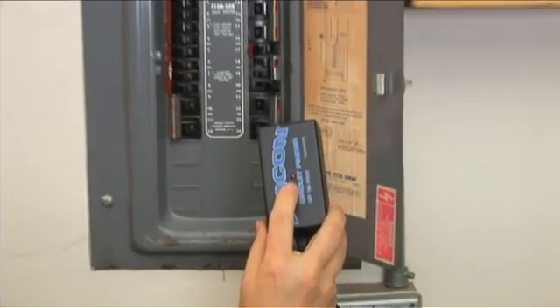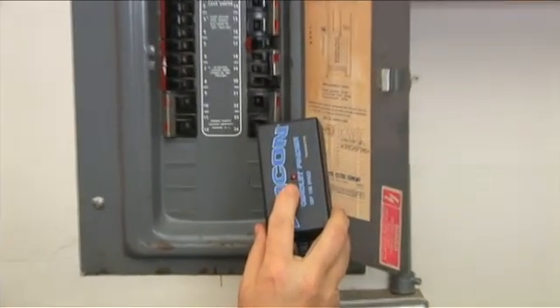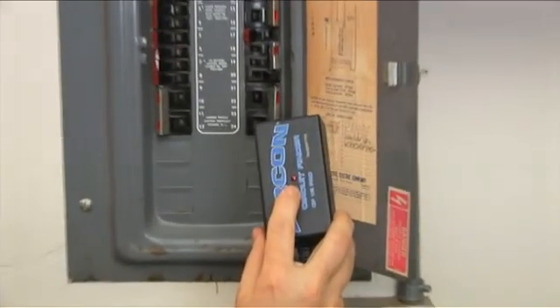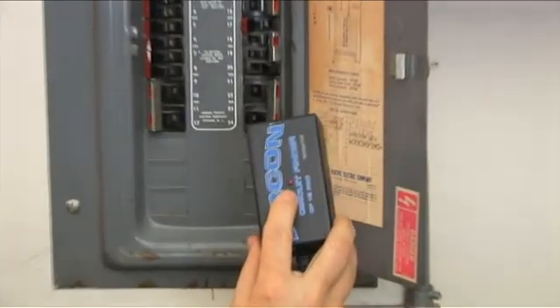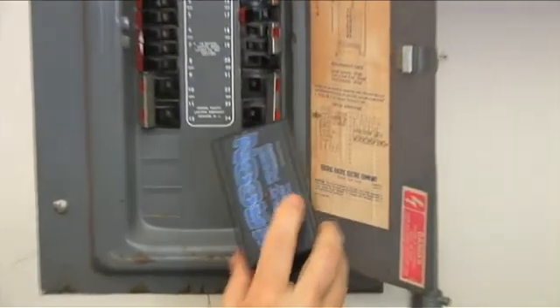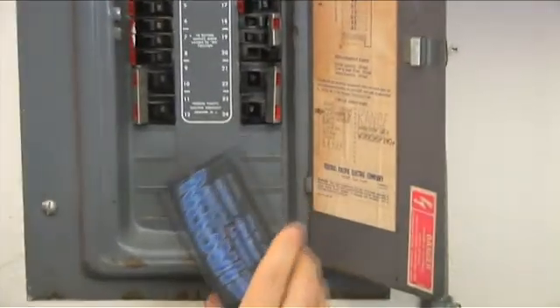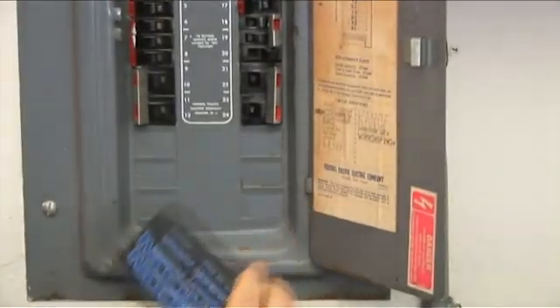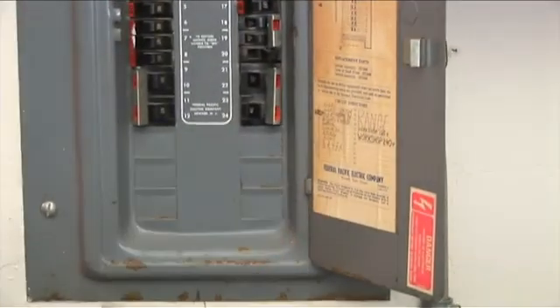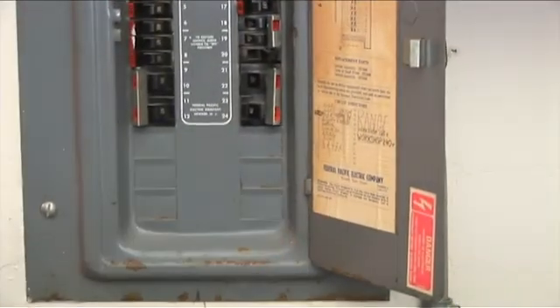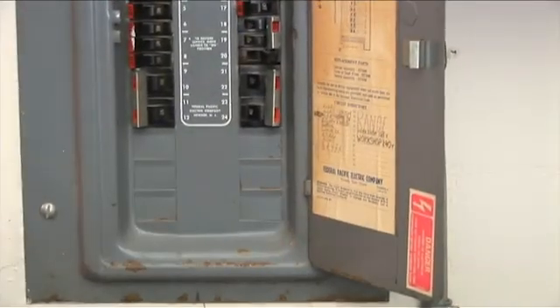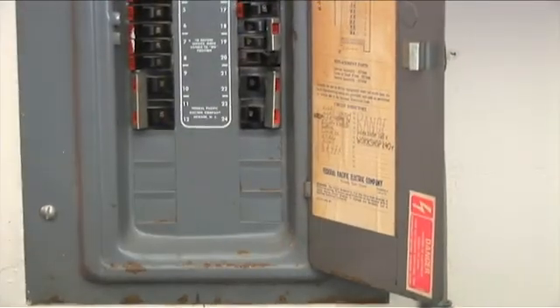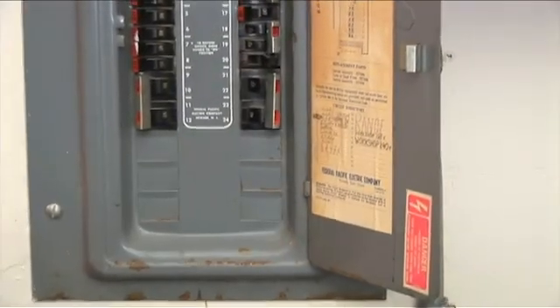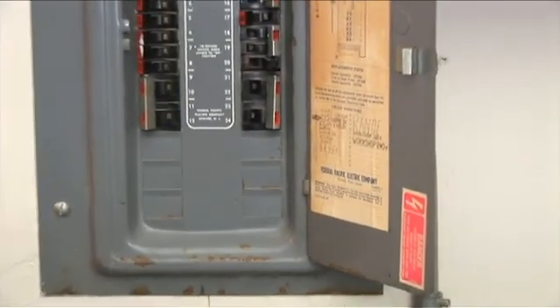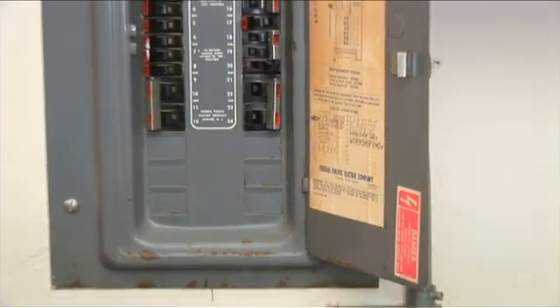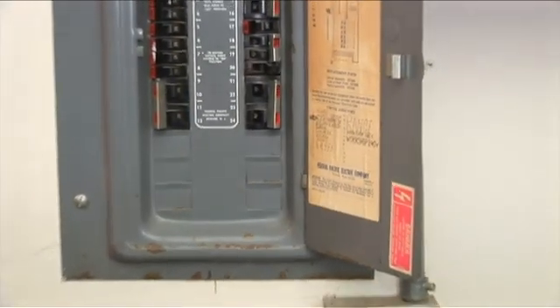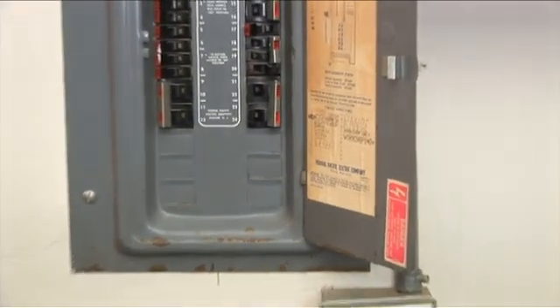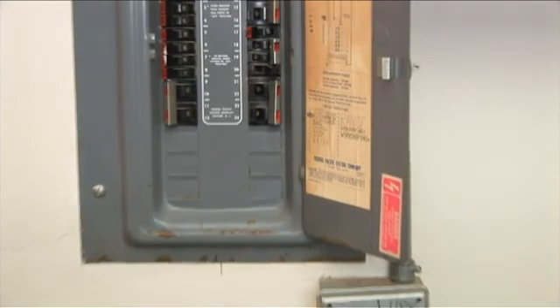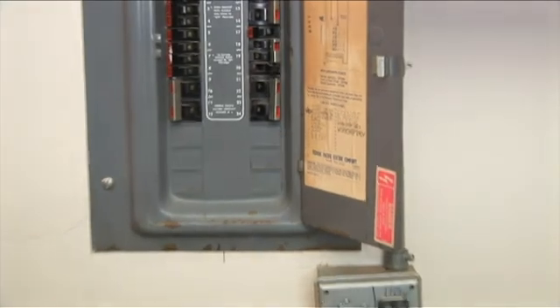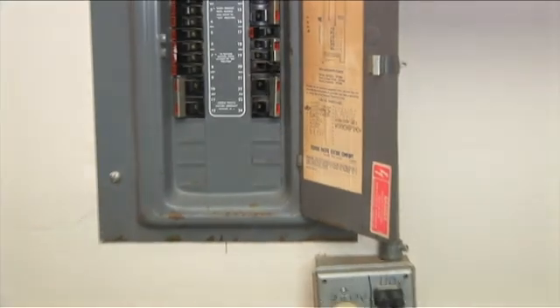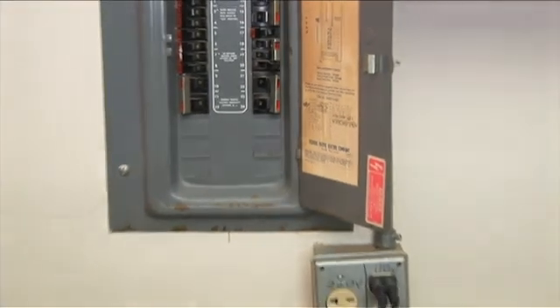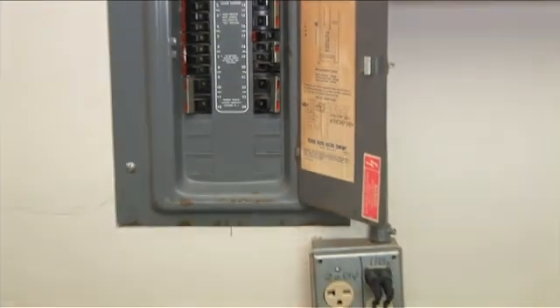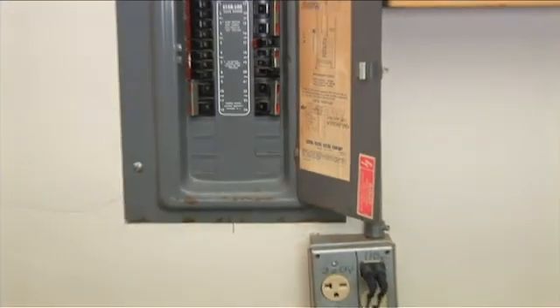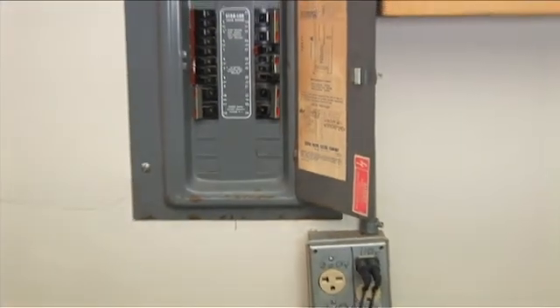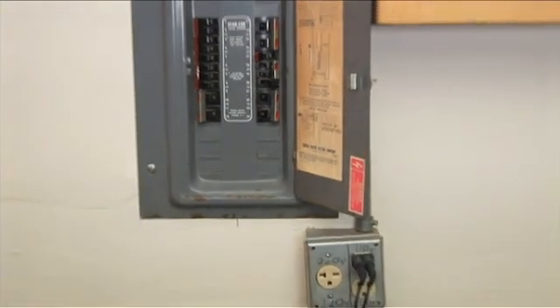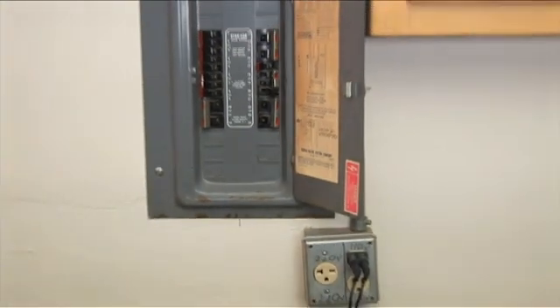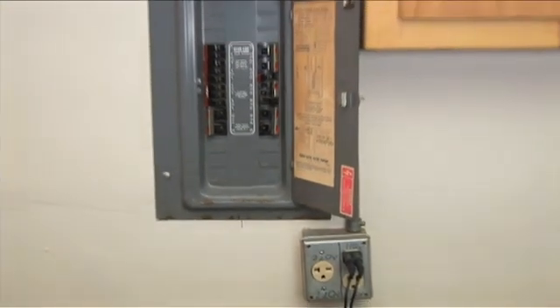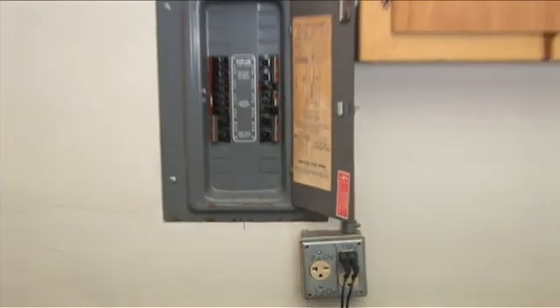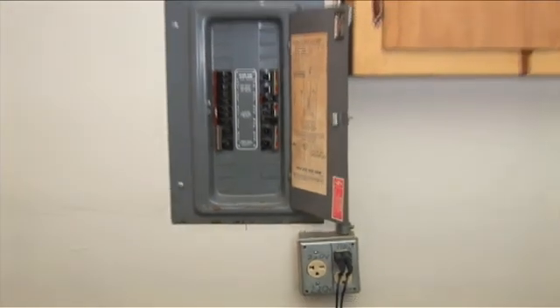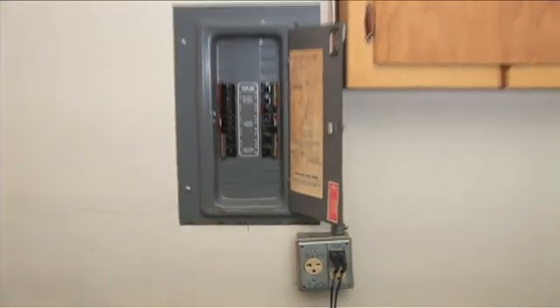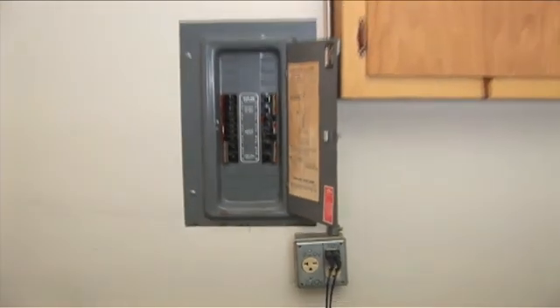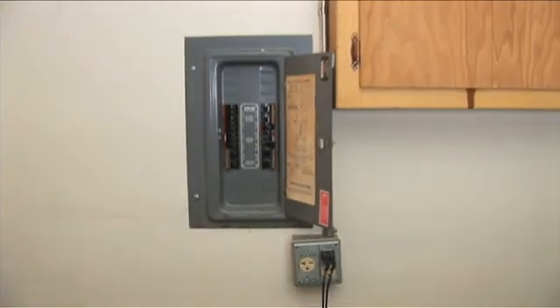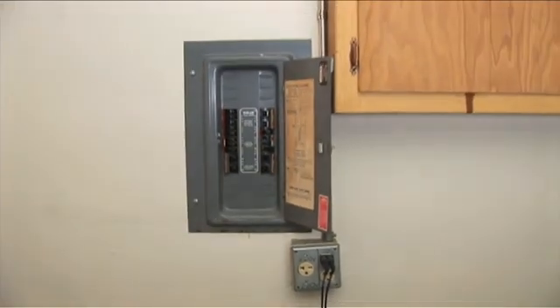With the CF-12 circuit breaker finder, finding the right circuit breaker just became a simple operation.